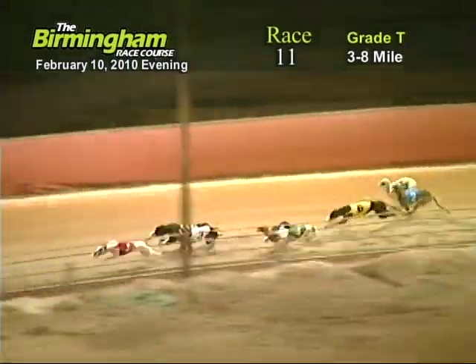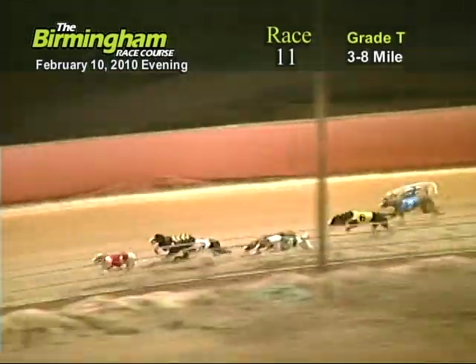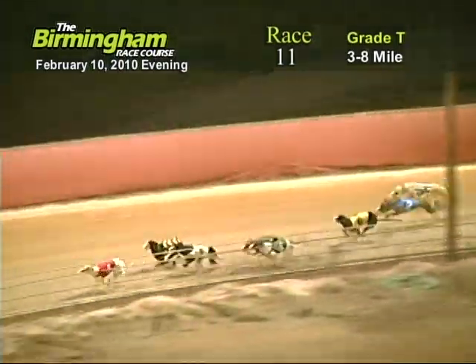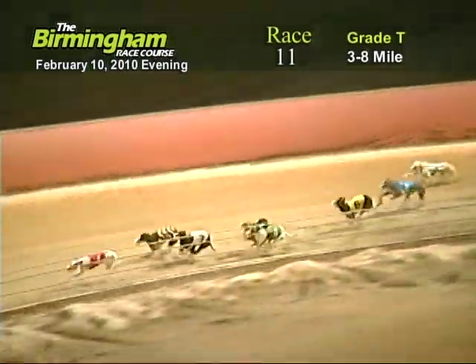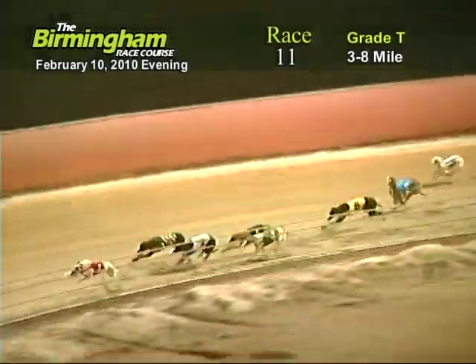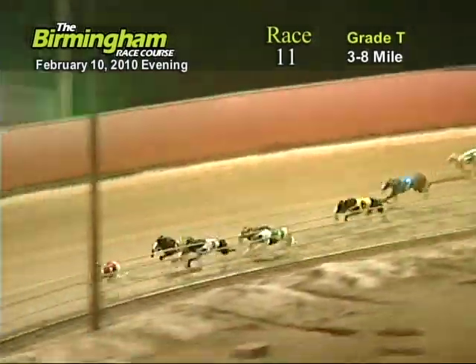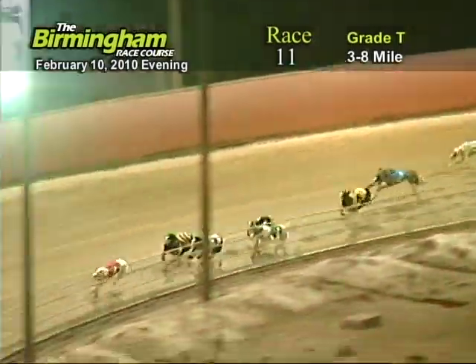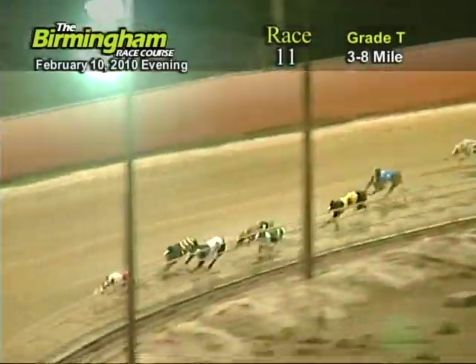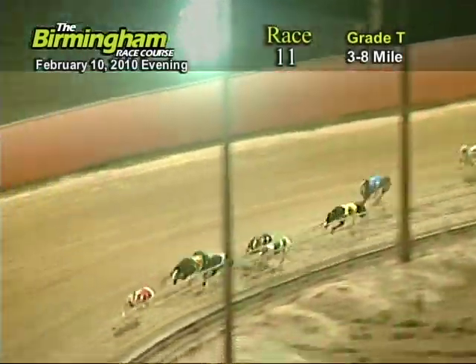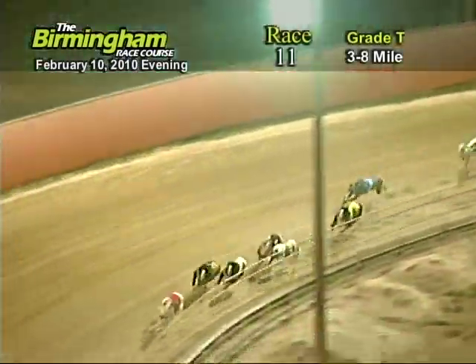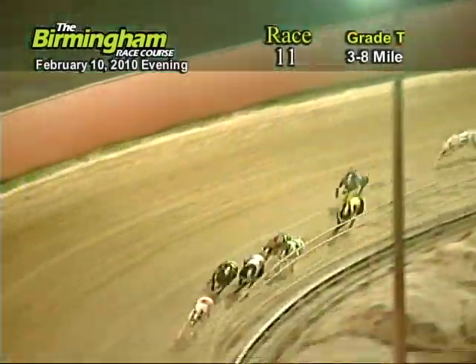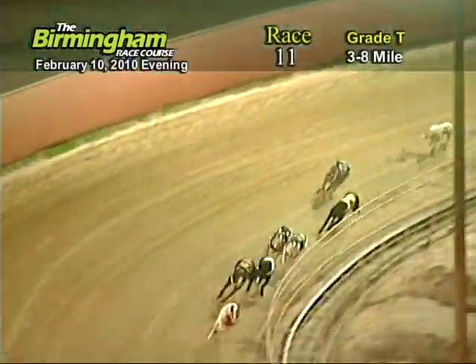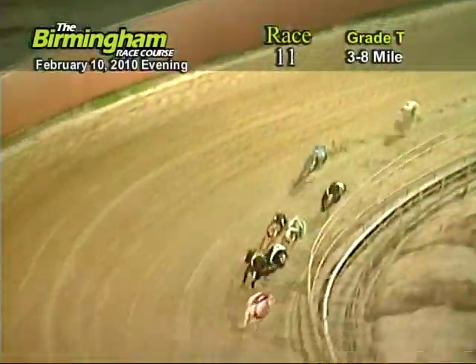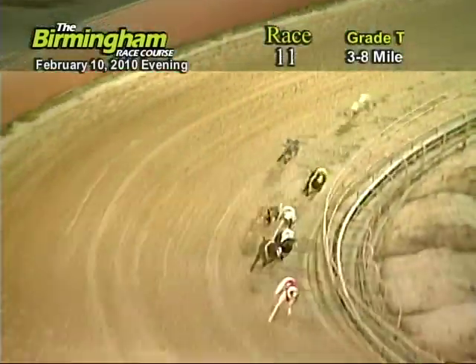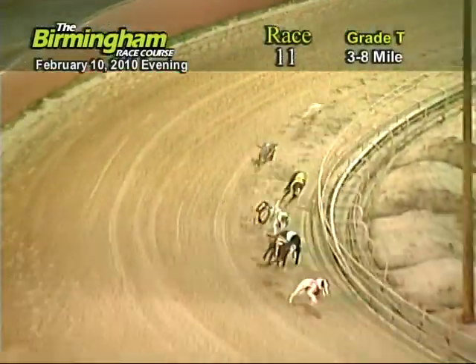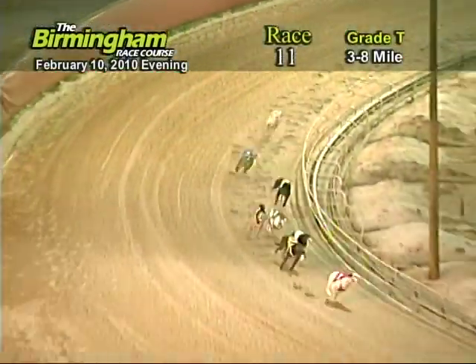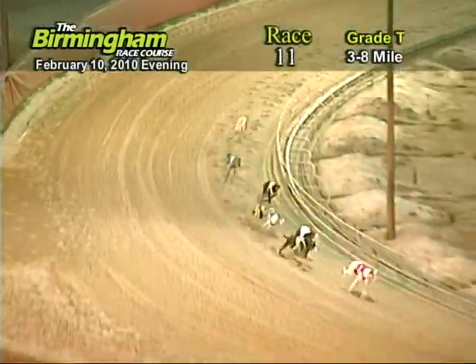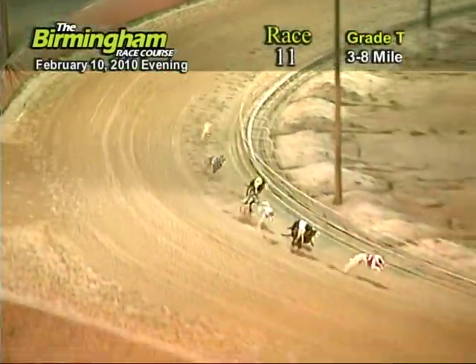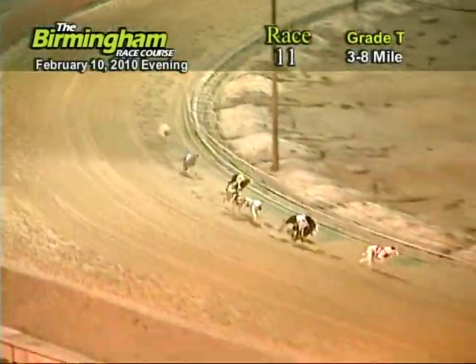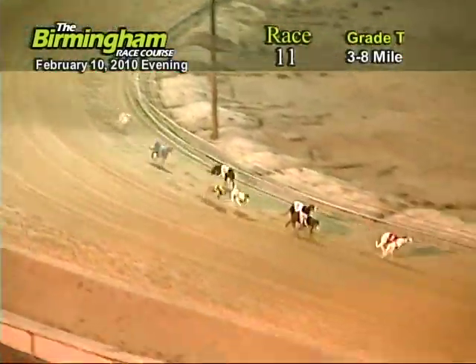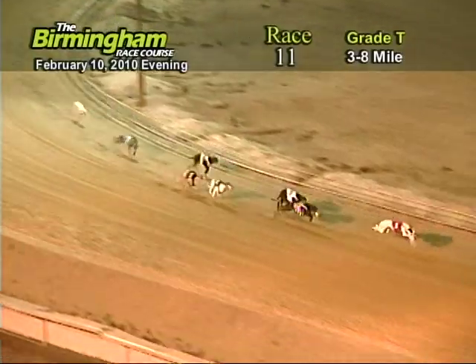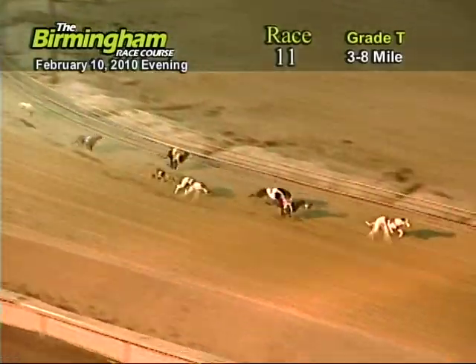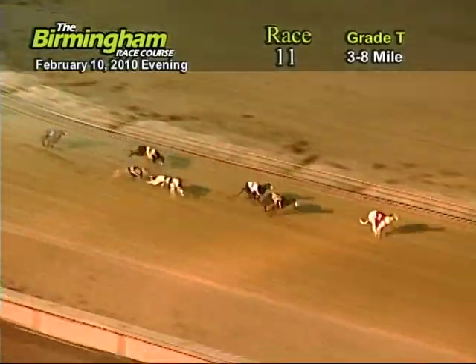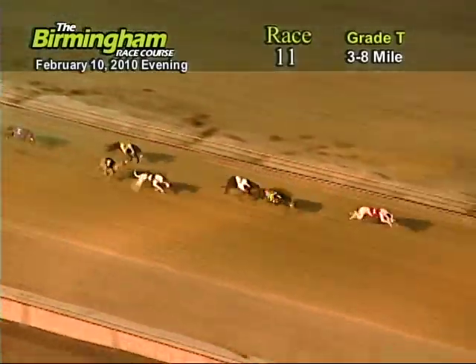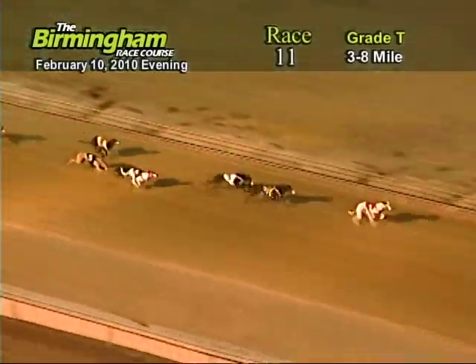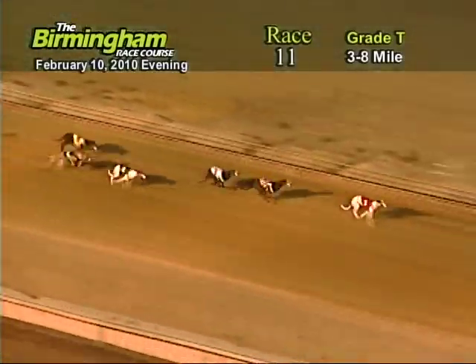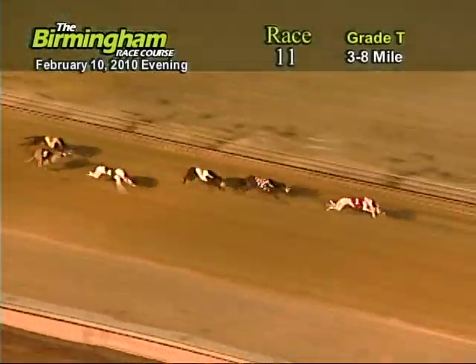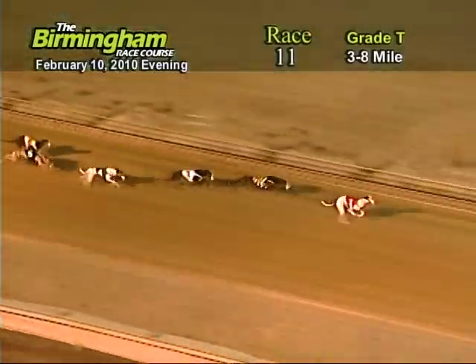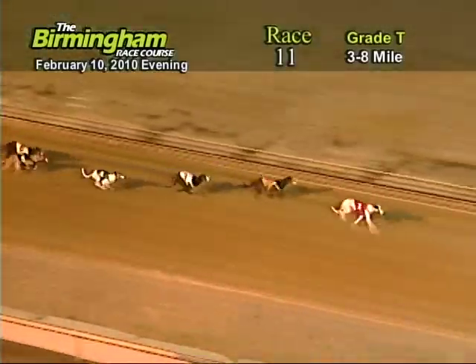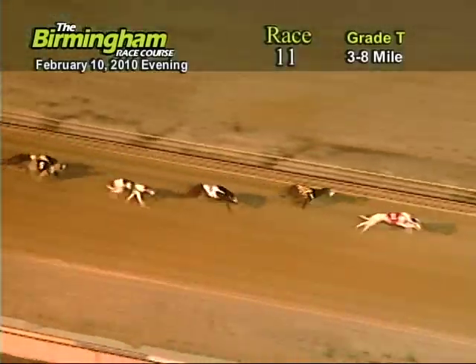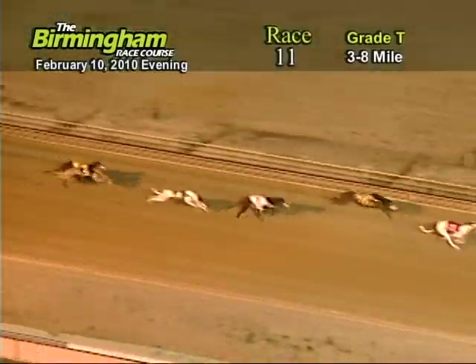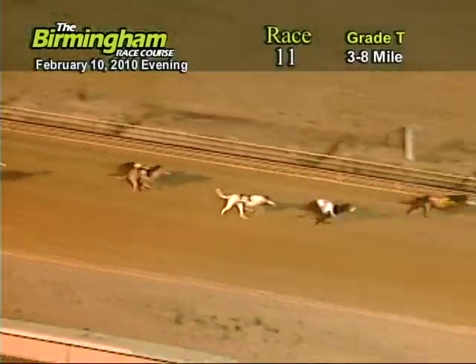Entering the final turn, number one holding the lead from the eight, three, four, five, six, two, and seven.